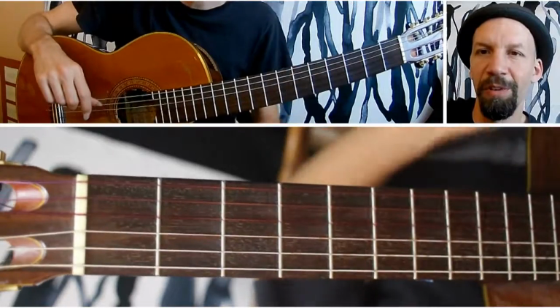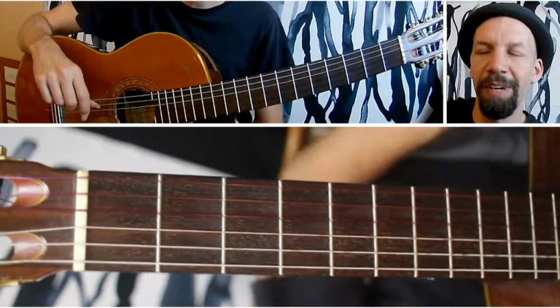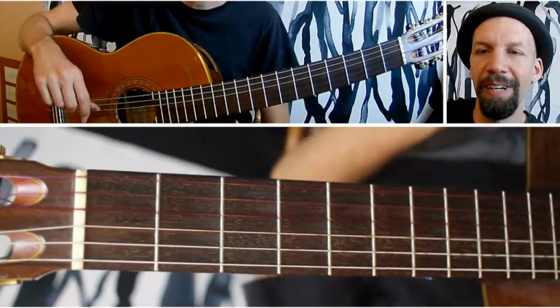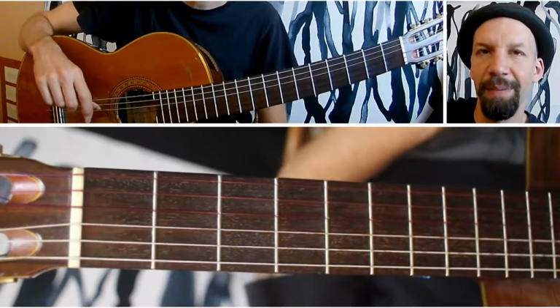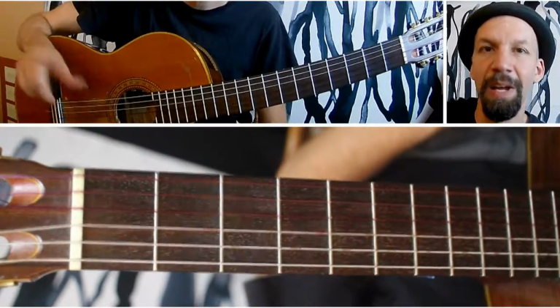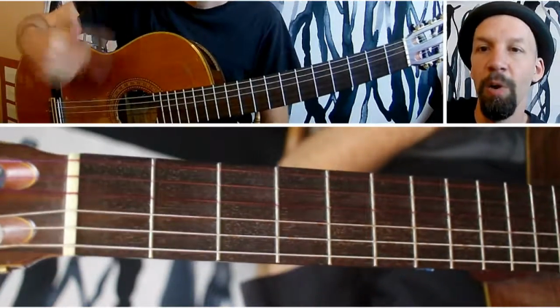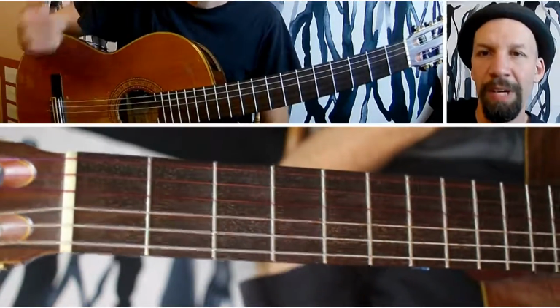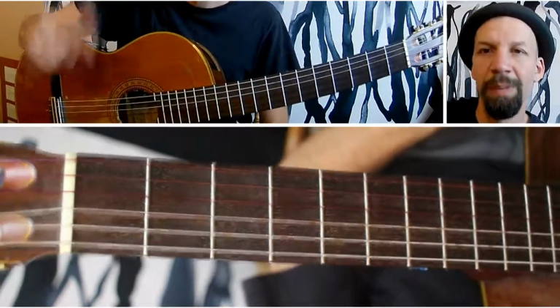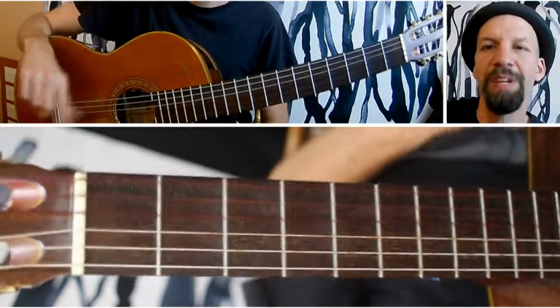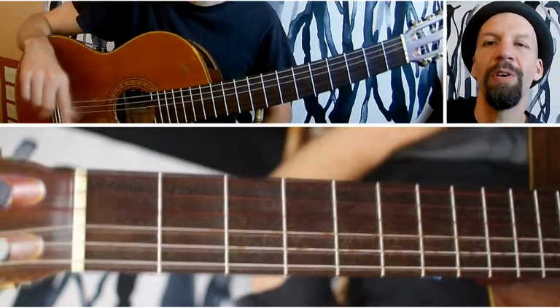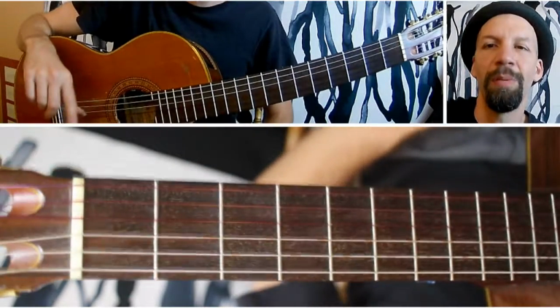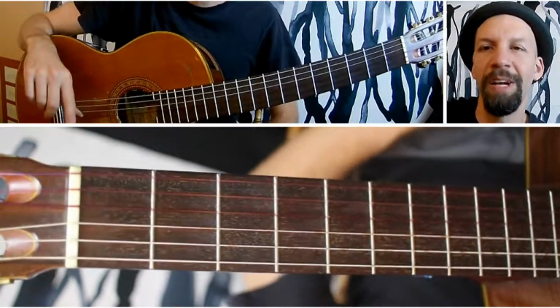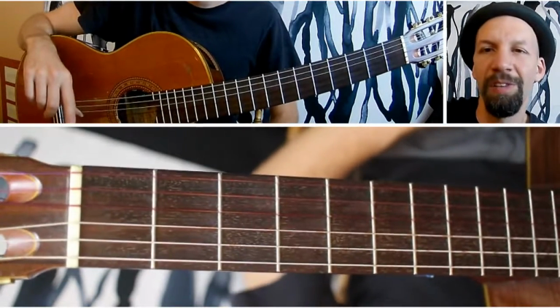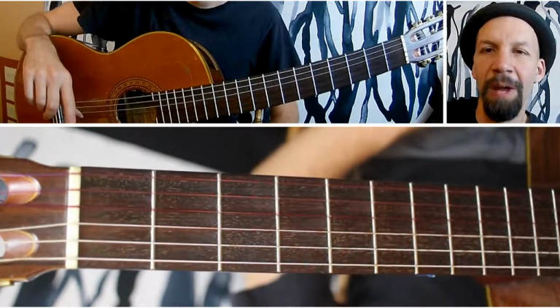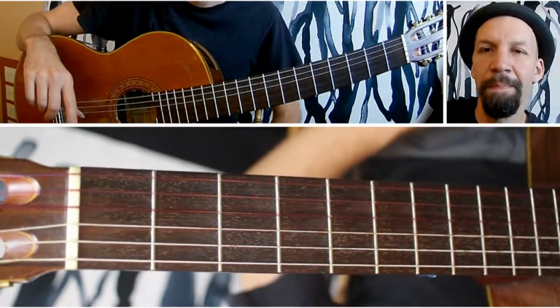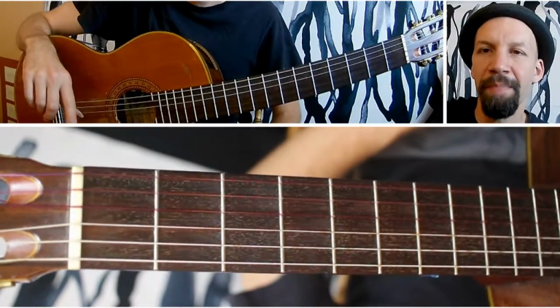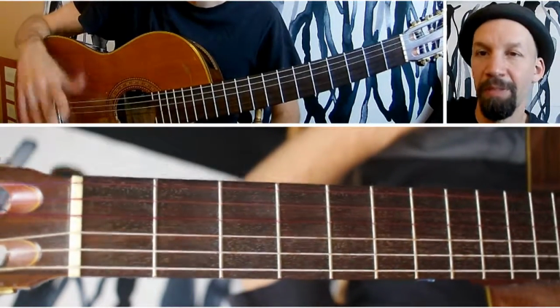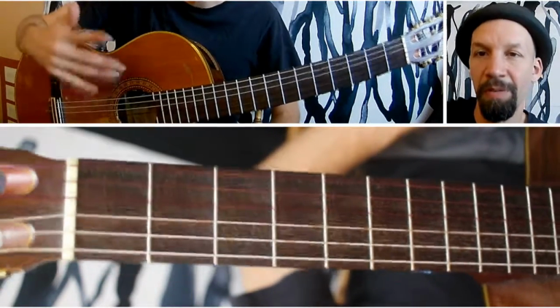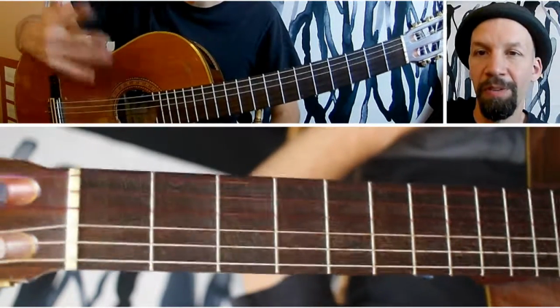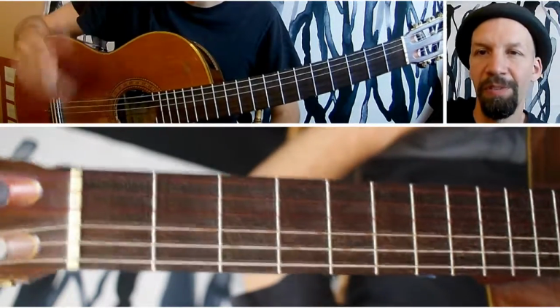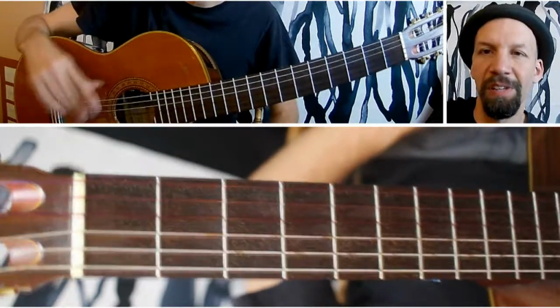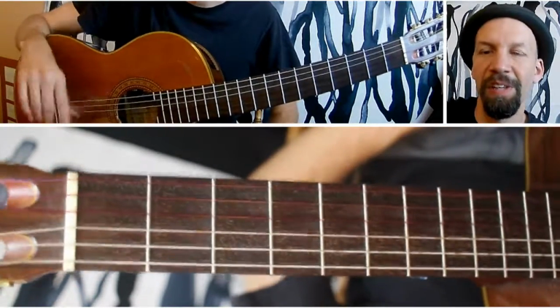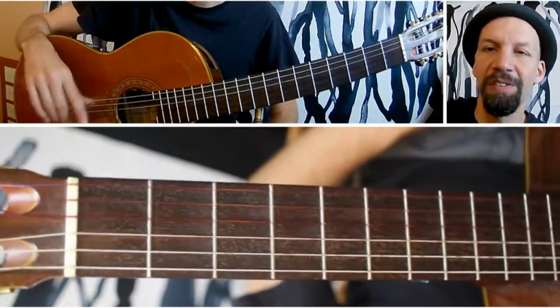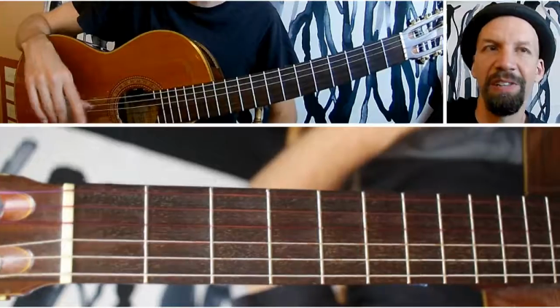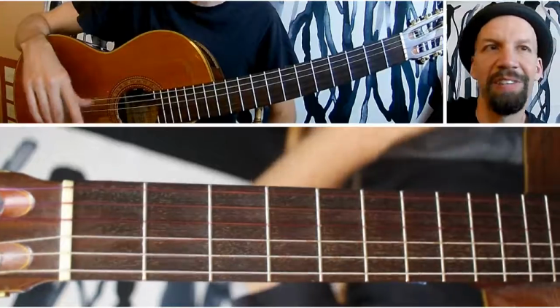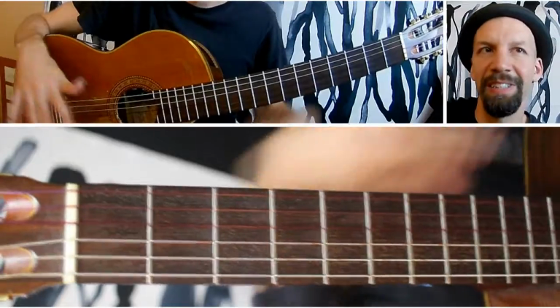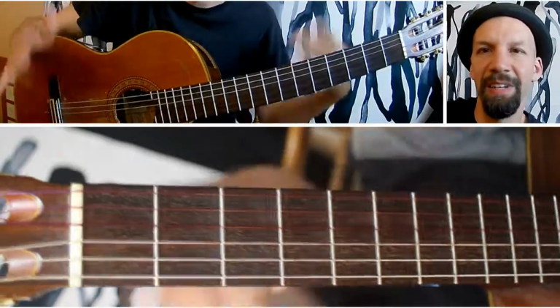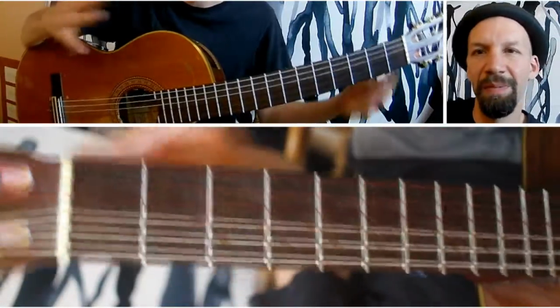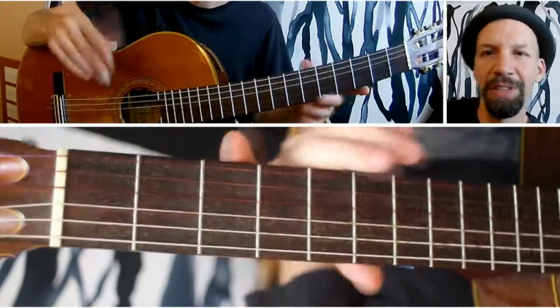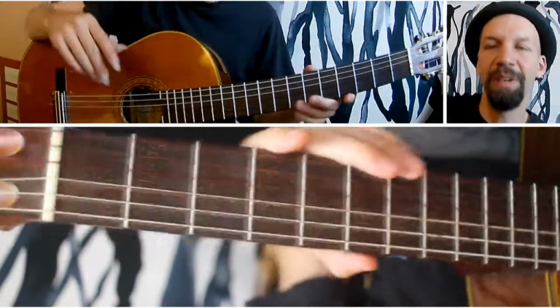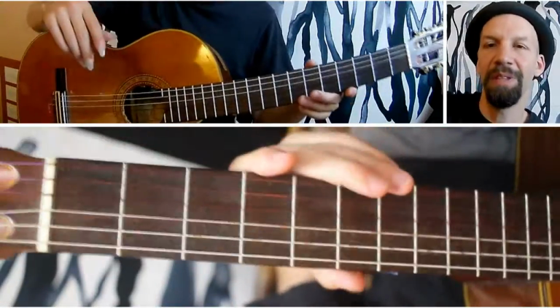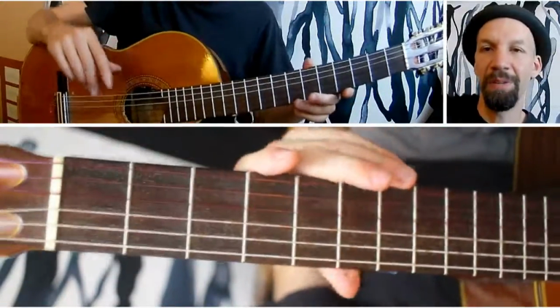You'll start to recognize them when it comes time to harmonize either in thirds or sixths. And a sixth is actually an inversion of a third.